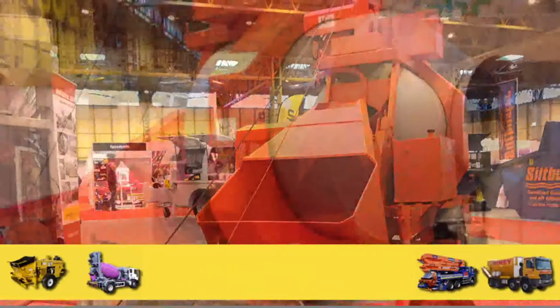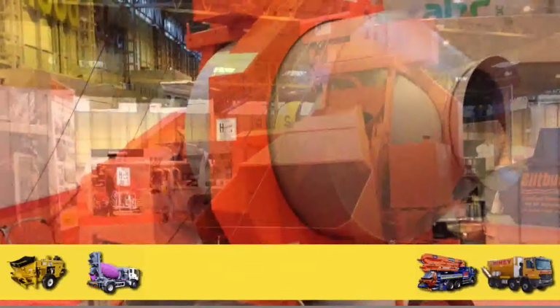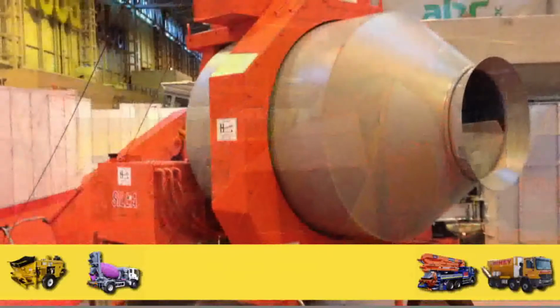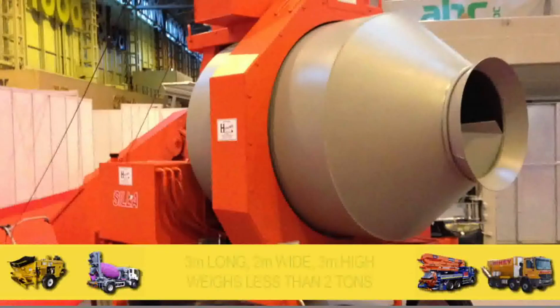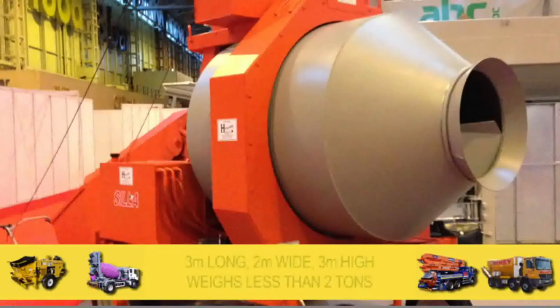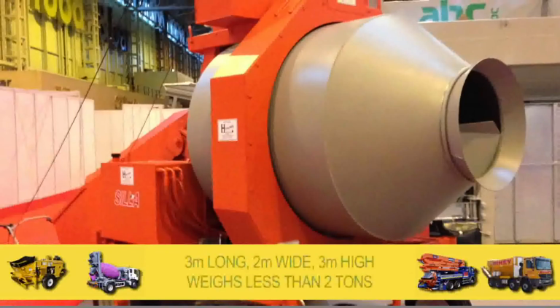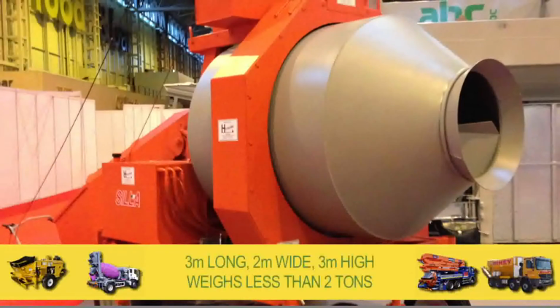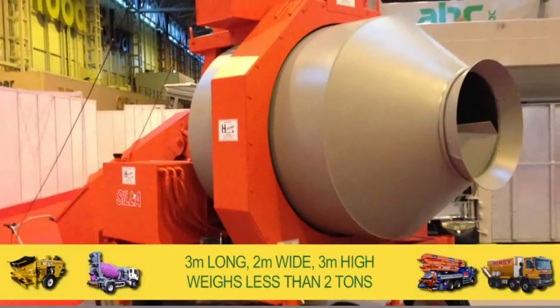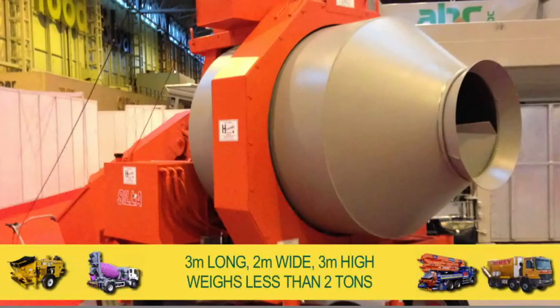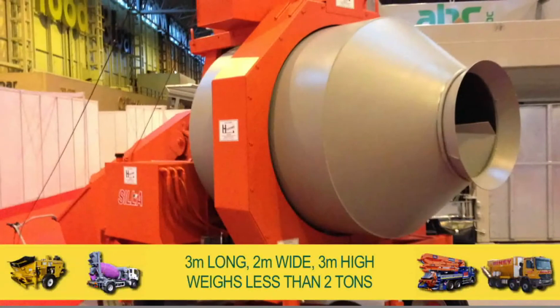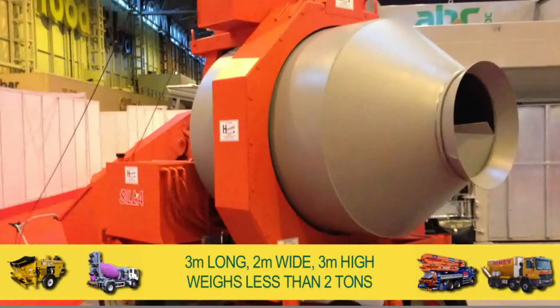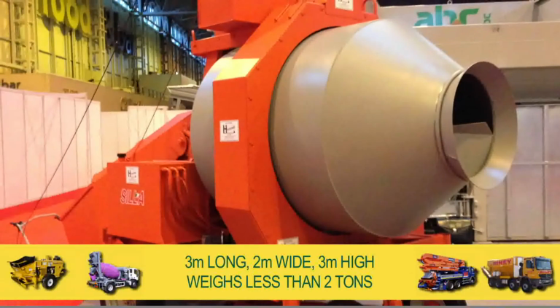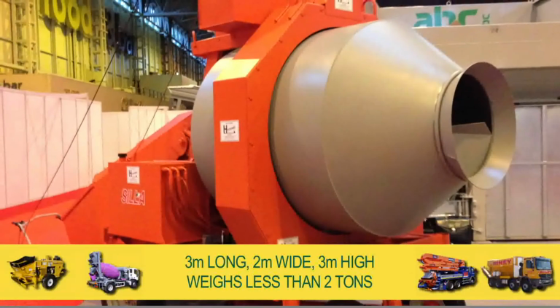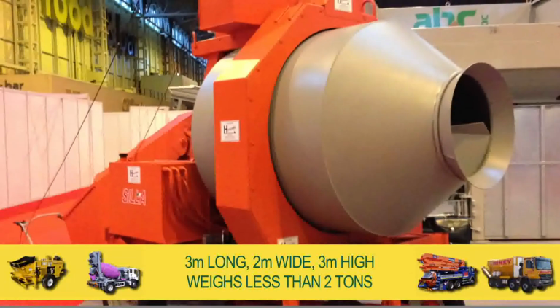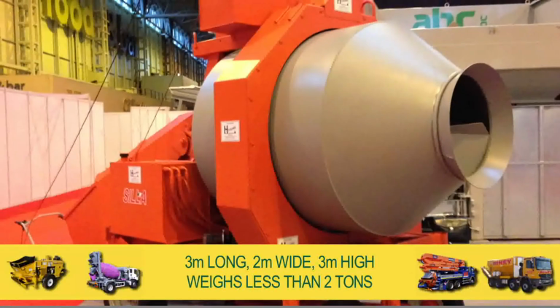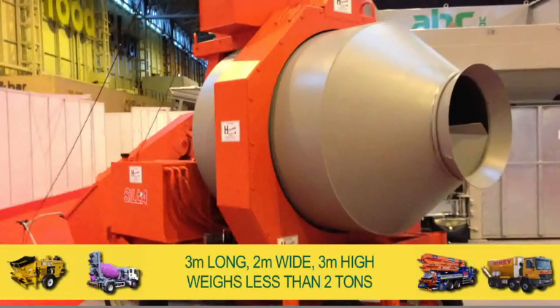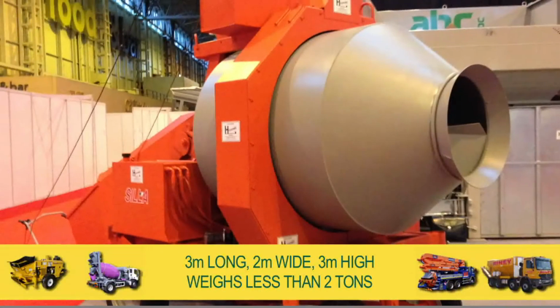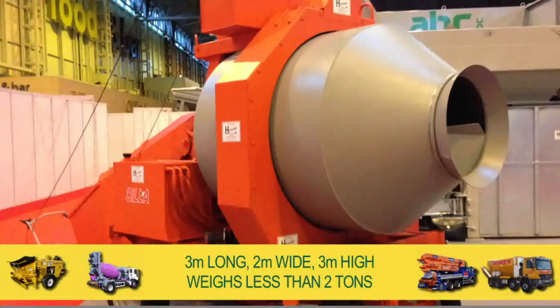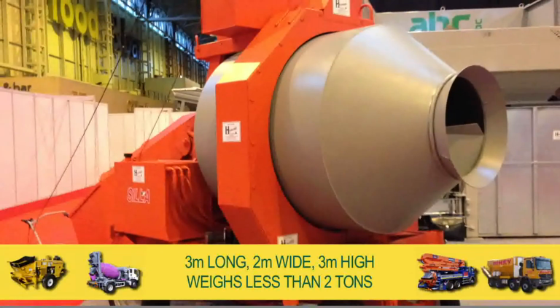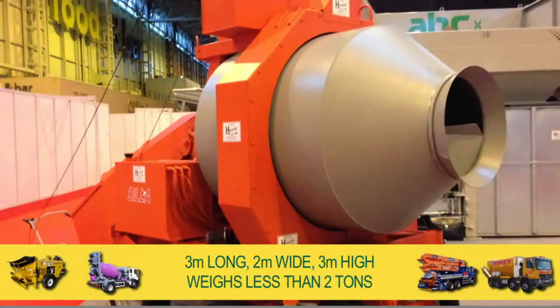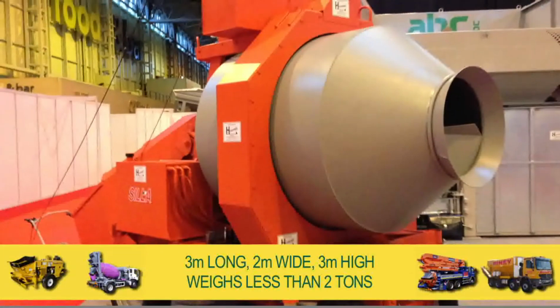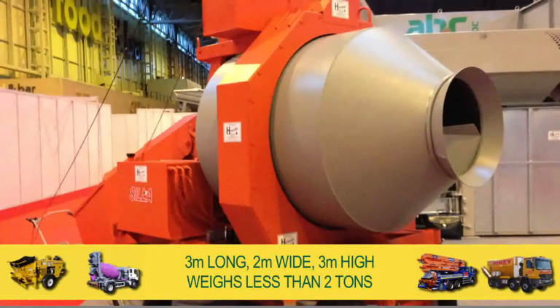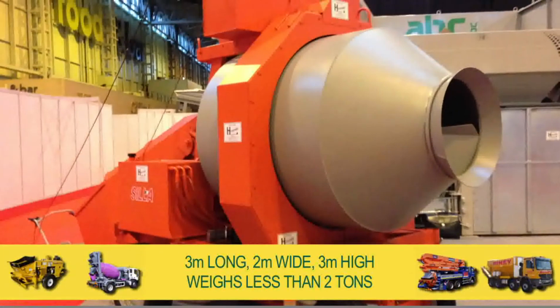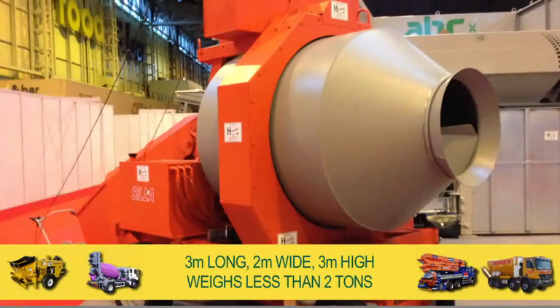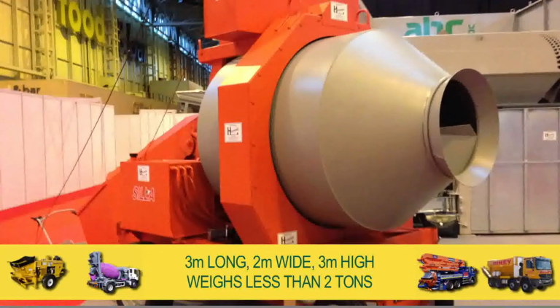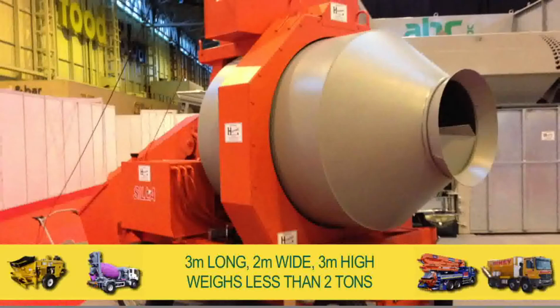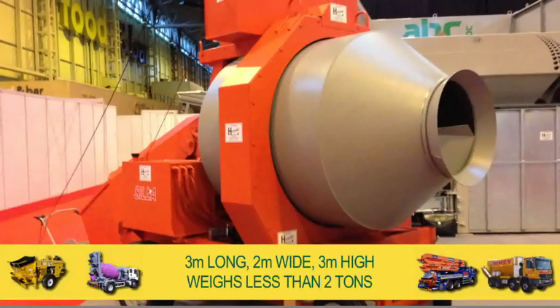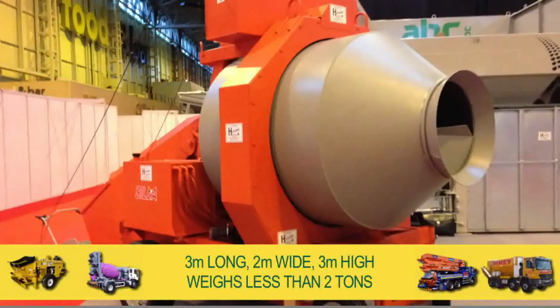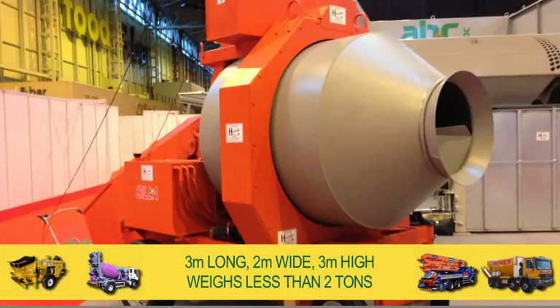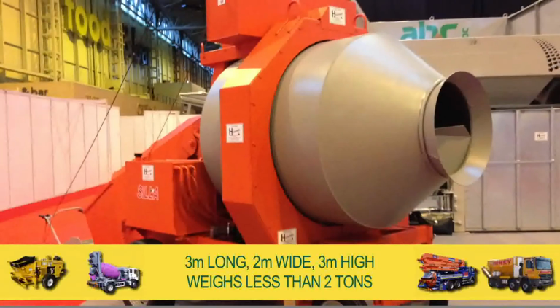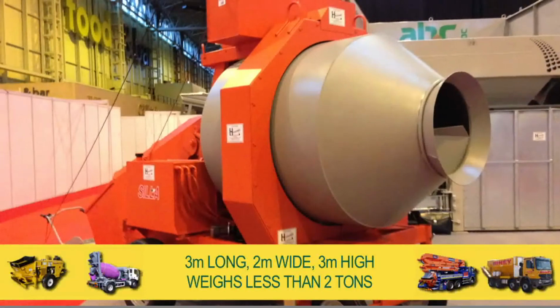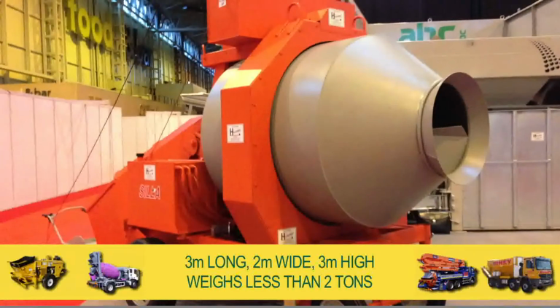At three metres long, two metres wide and three metres high, the BIR 750 weighs less than two tonnes.